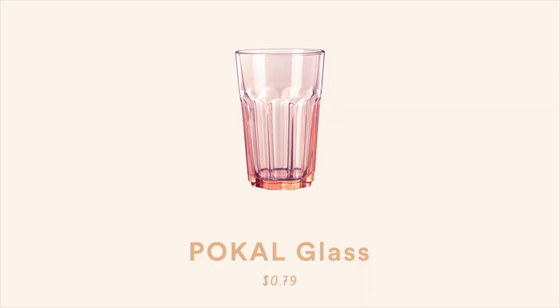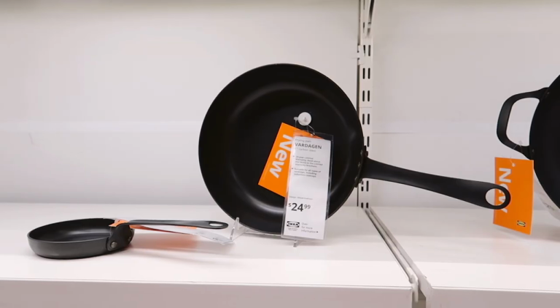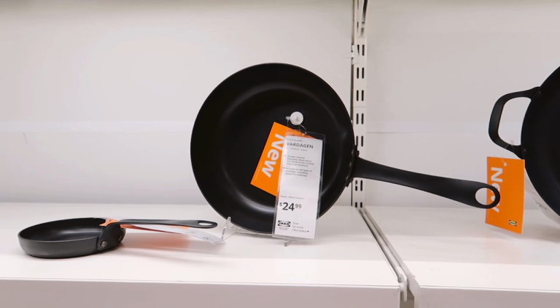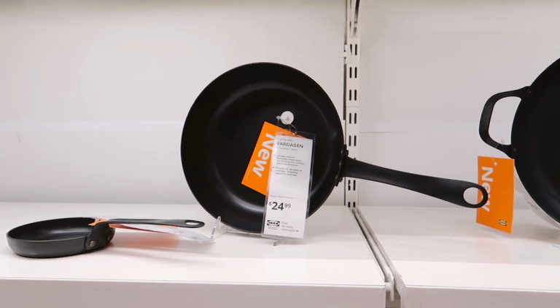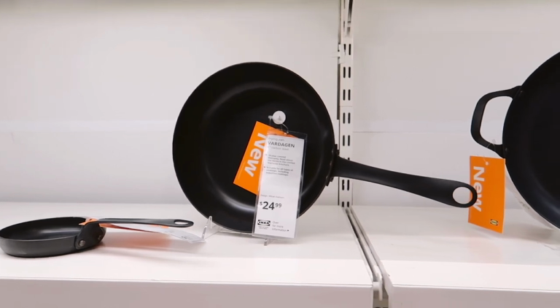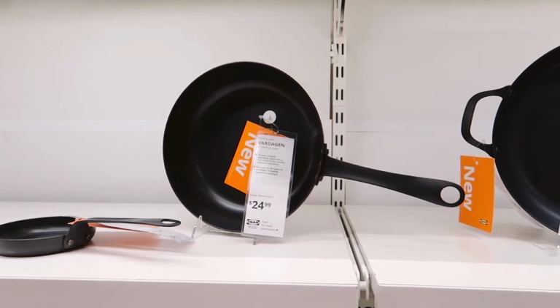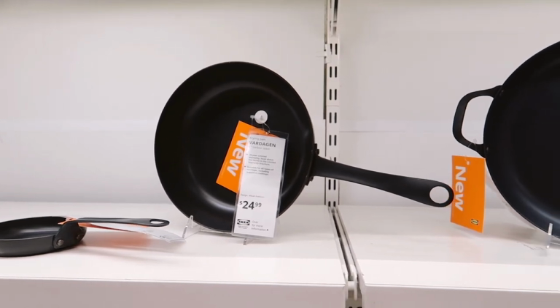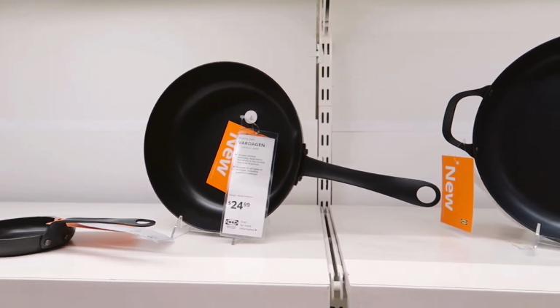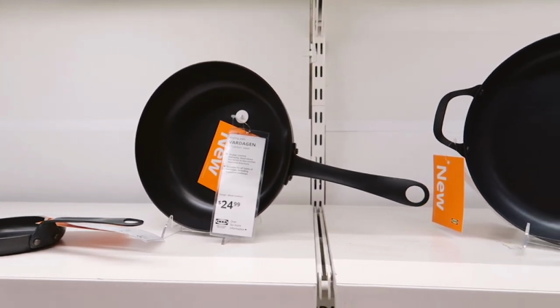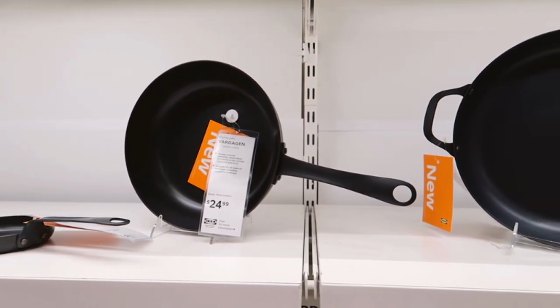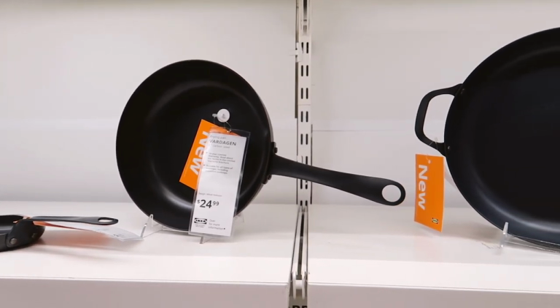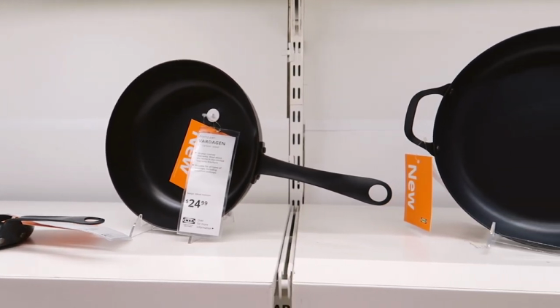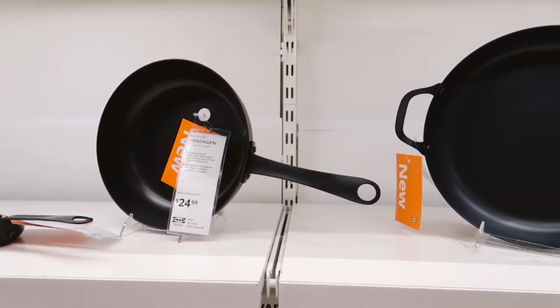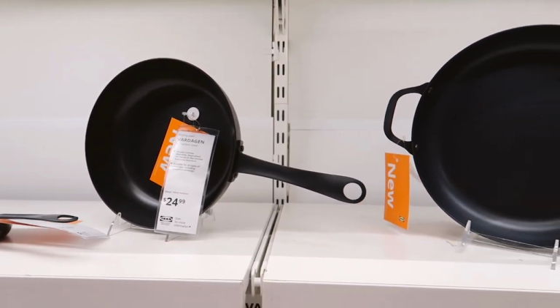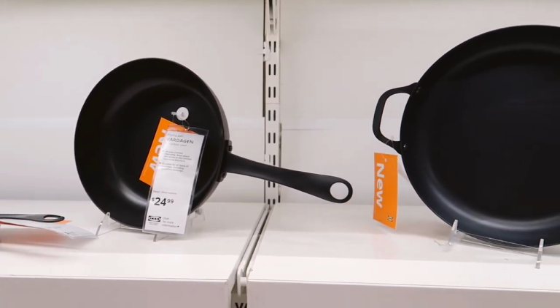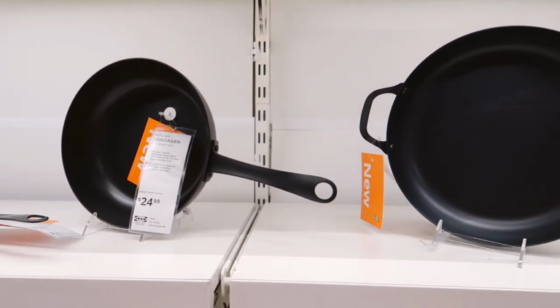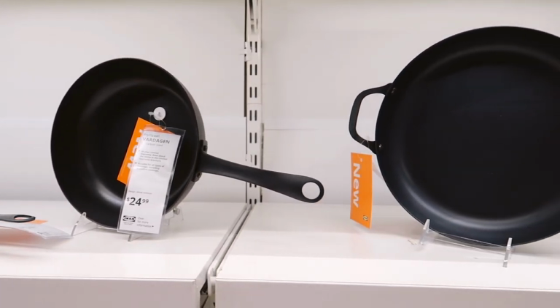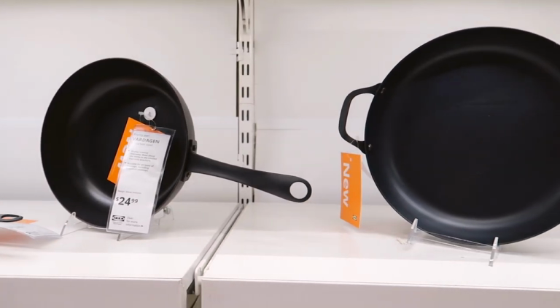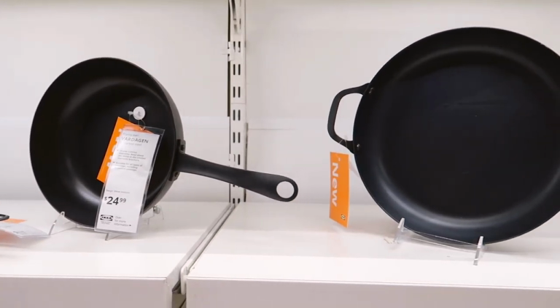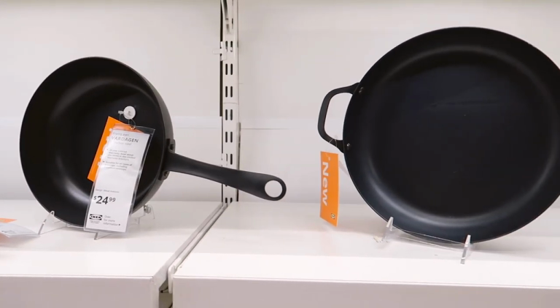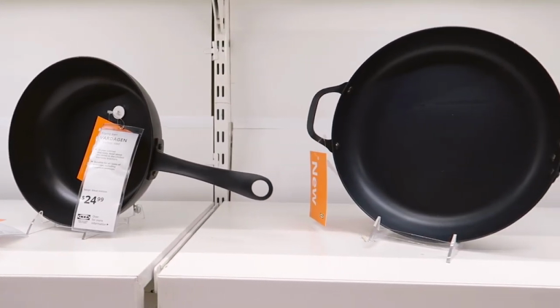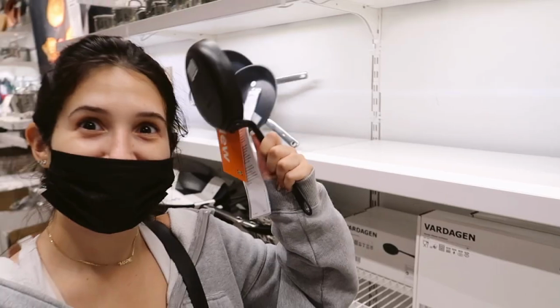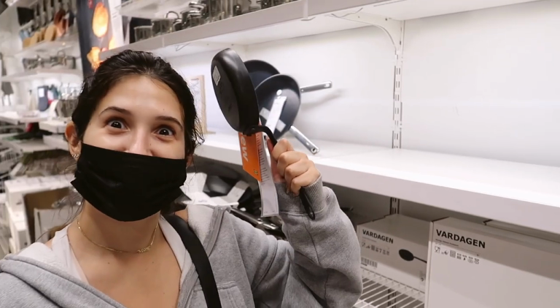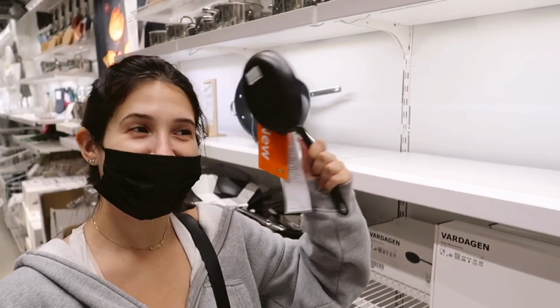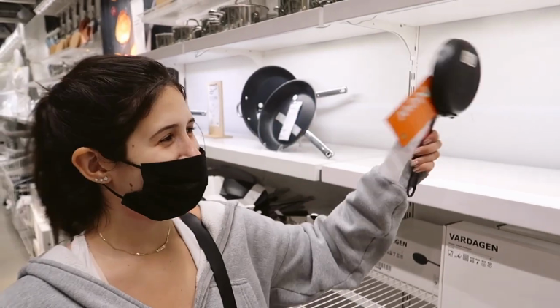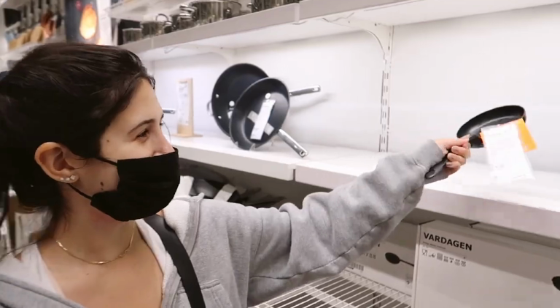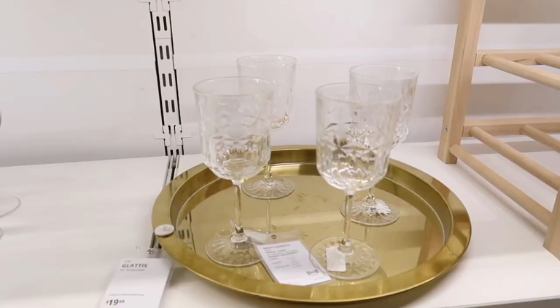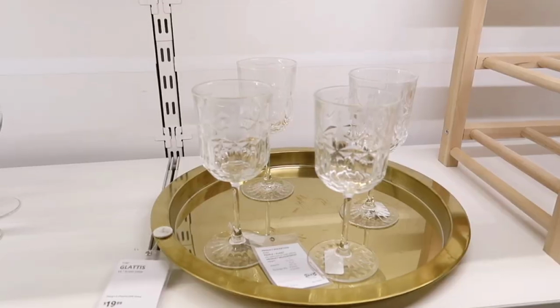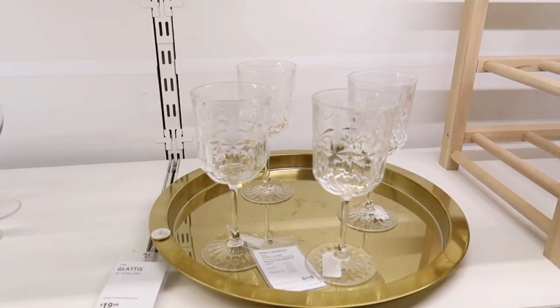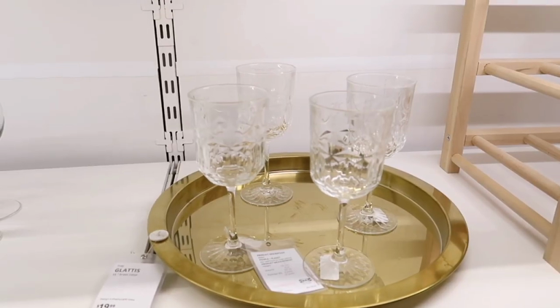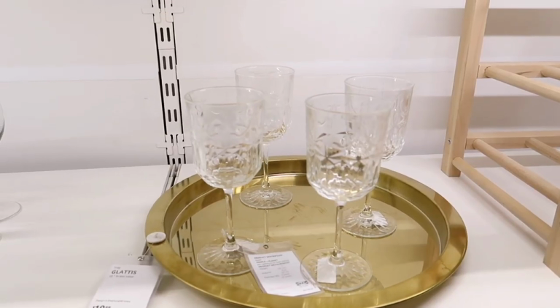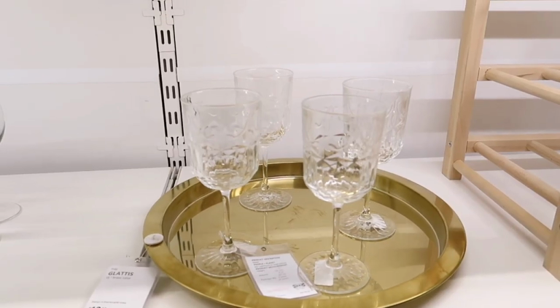I also came across new carbon steel cookware — not the most exciting thing, but worth a mention.